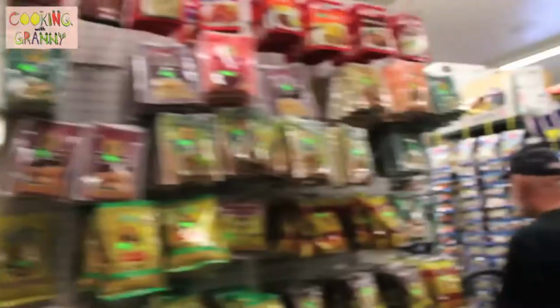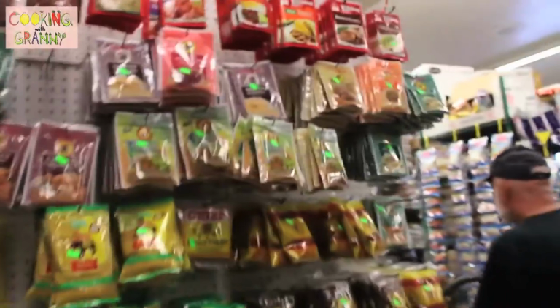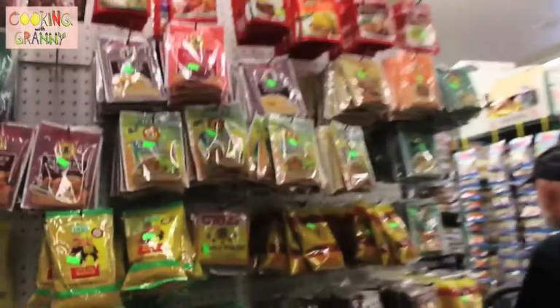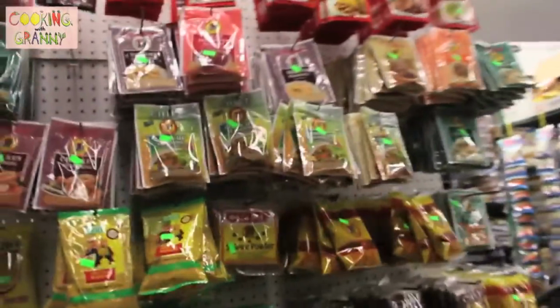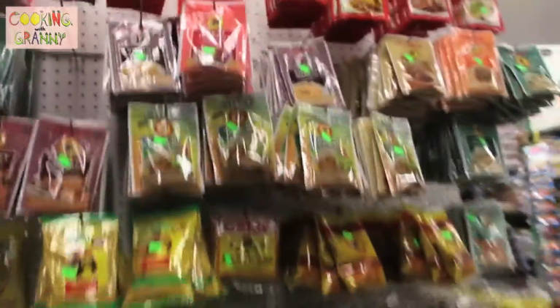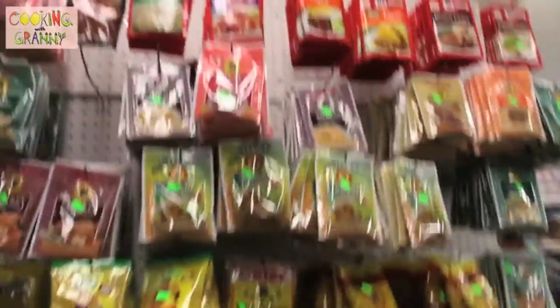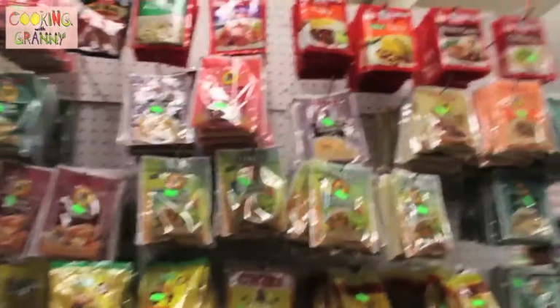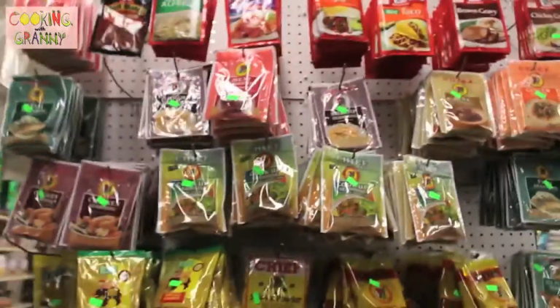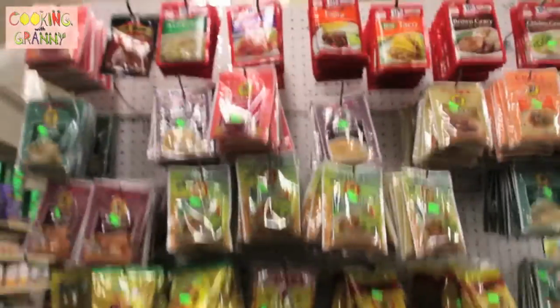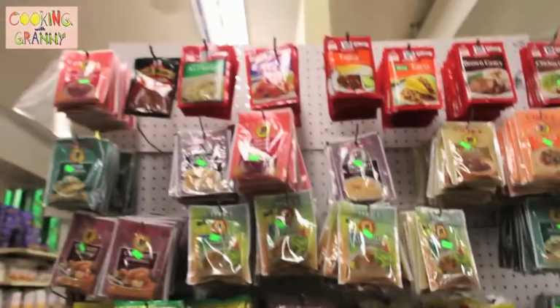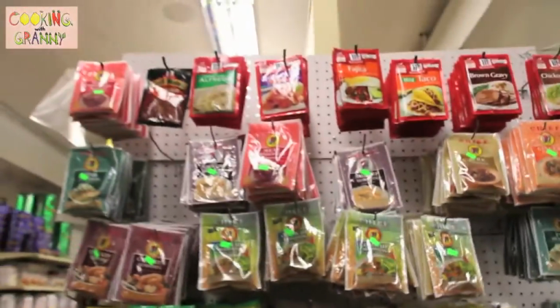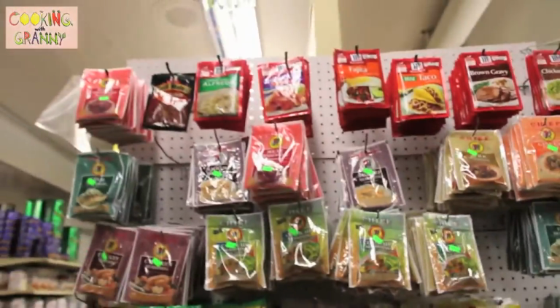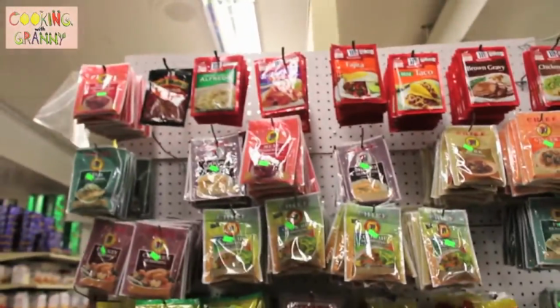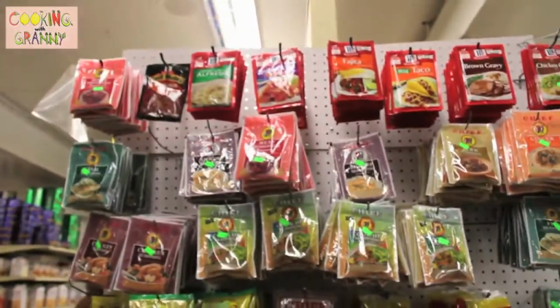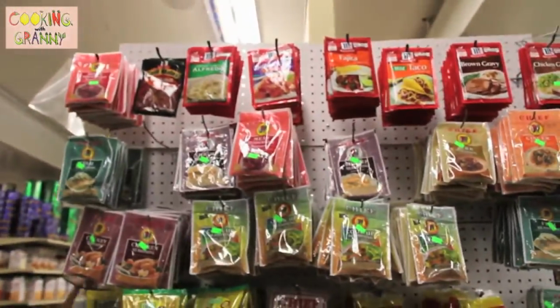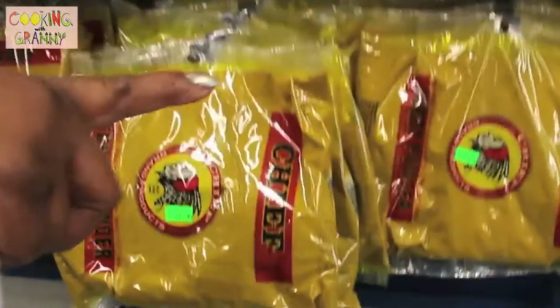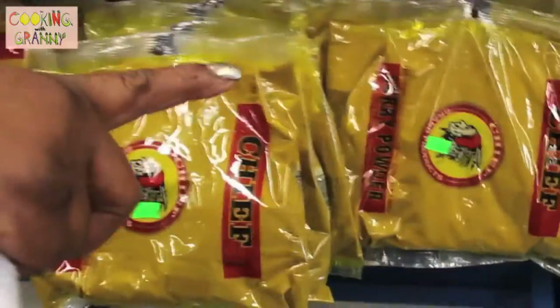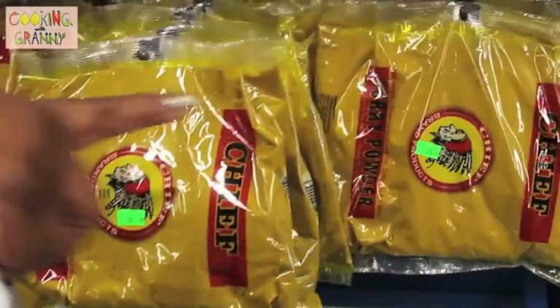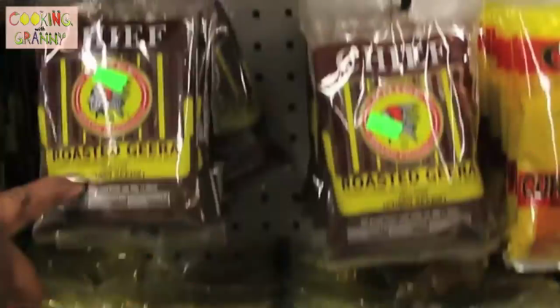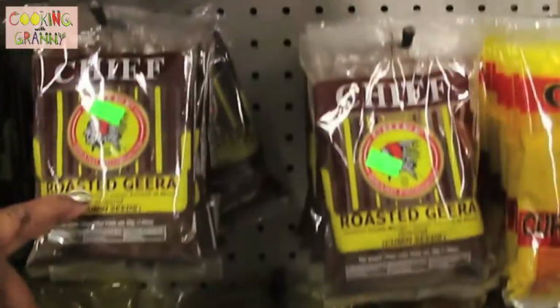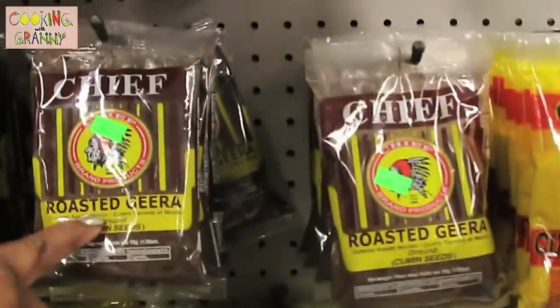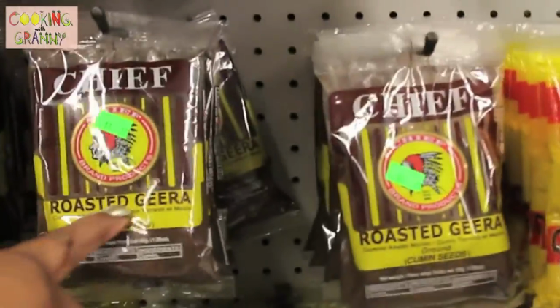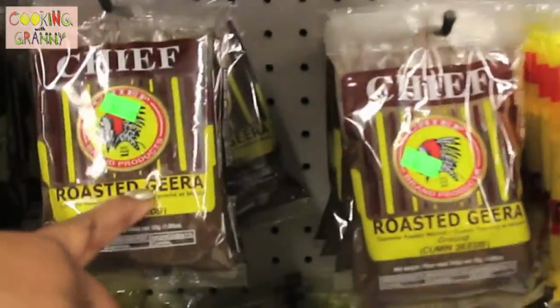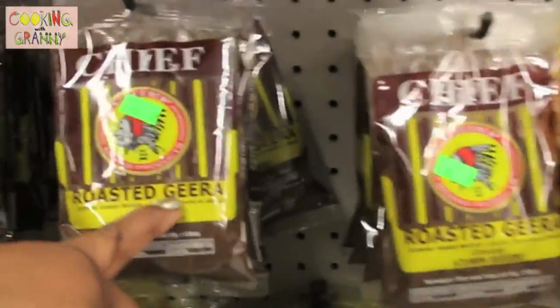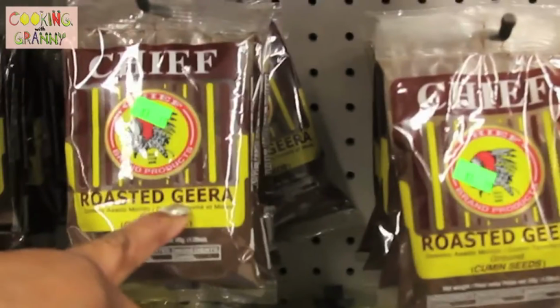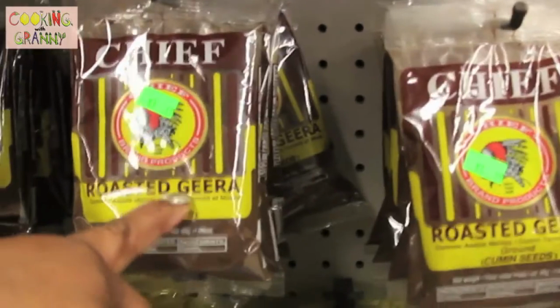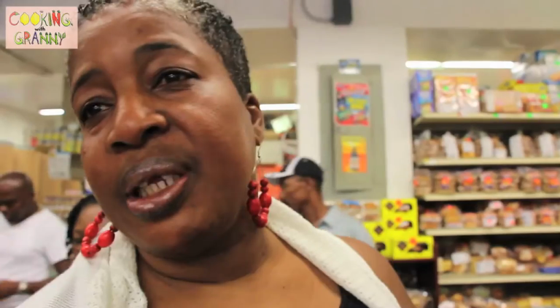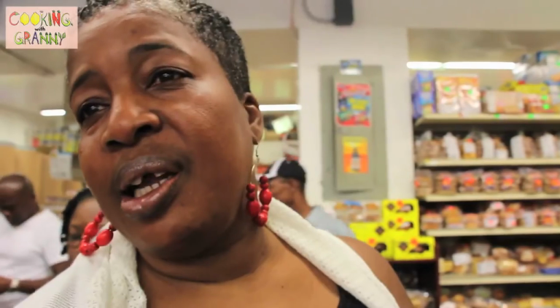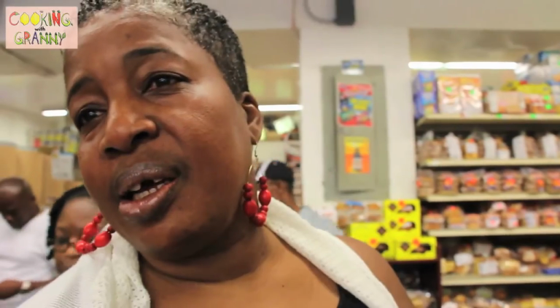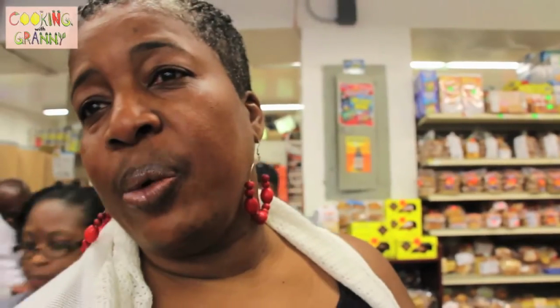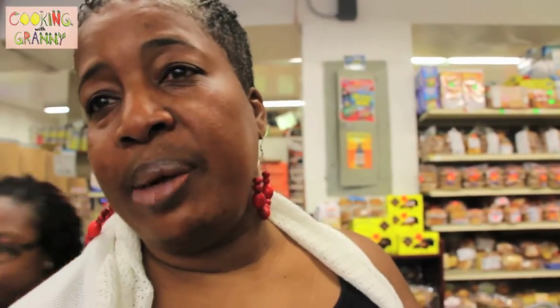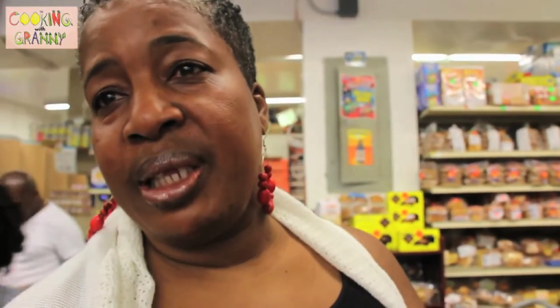These are all different spices that we have in the islands — curry, roasted jira. A lot of people use something like wild meat with these.